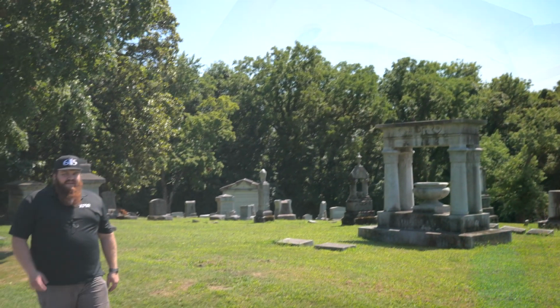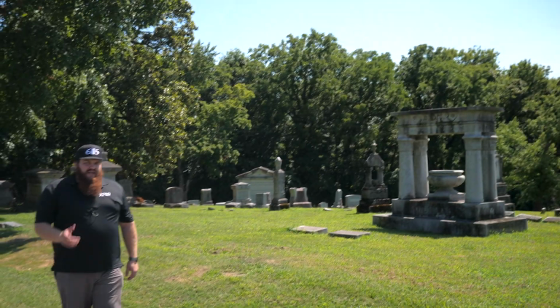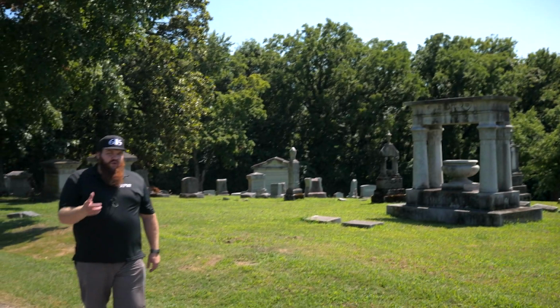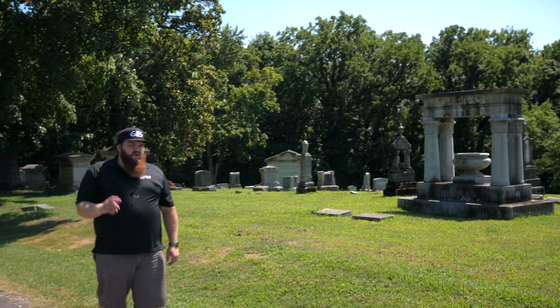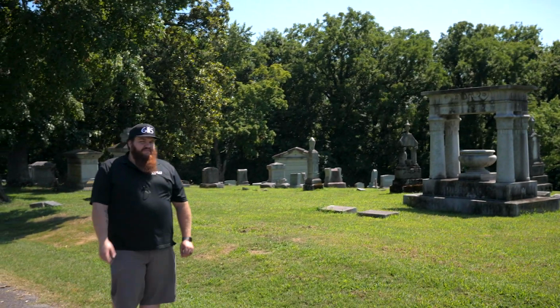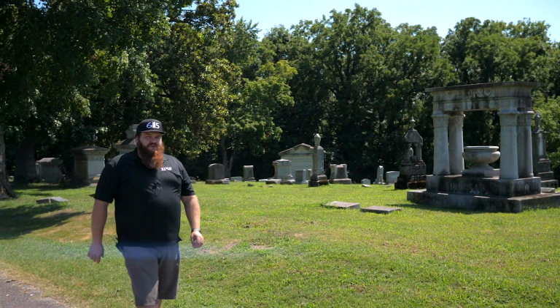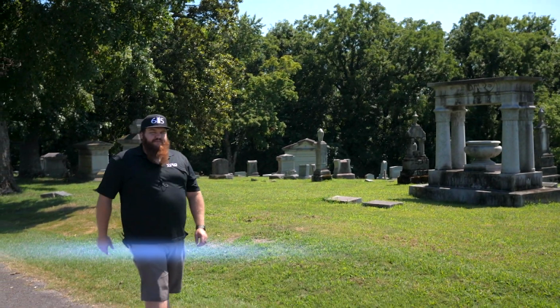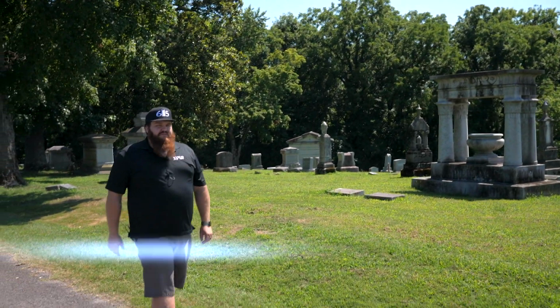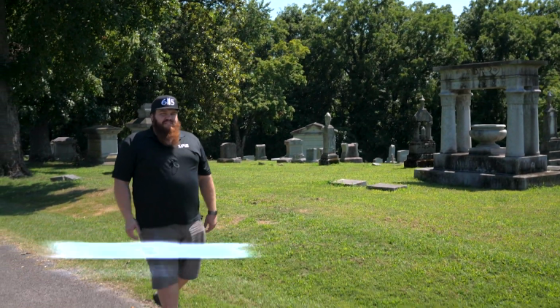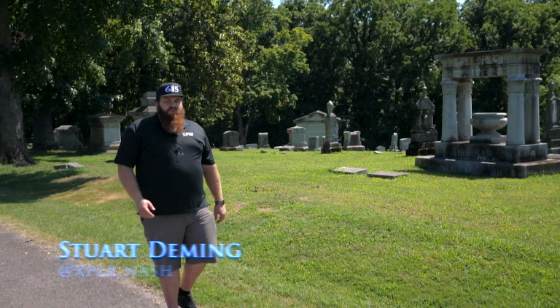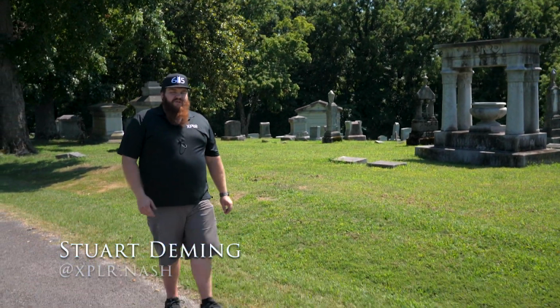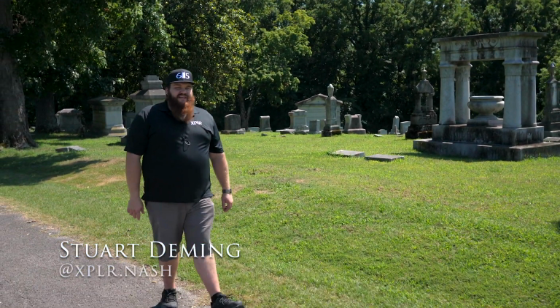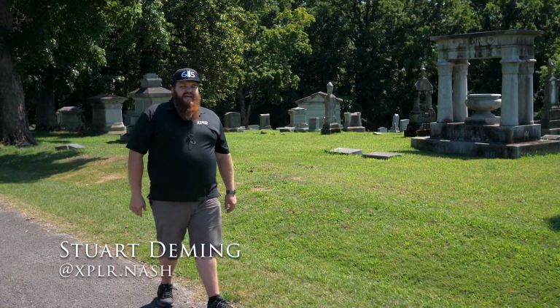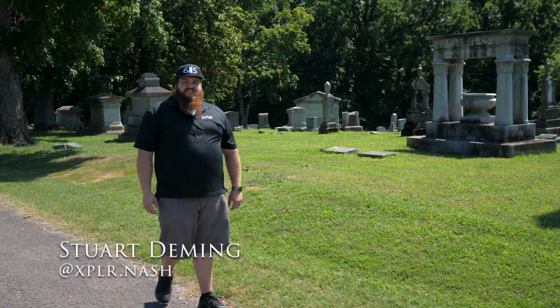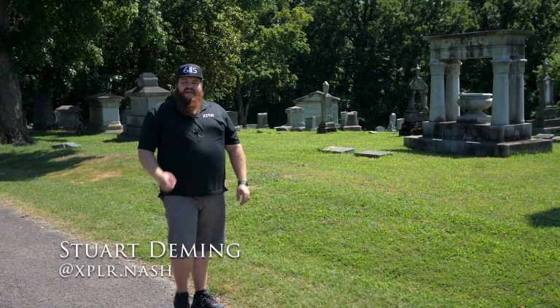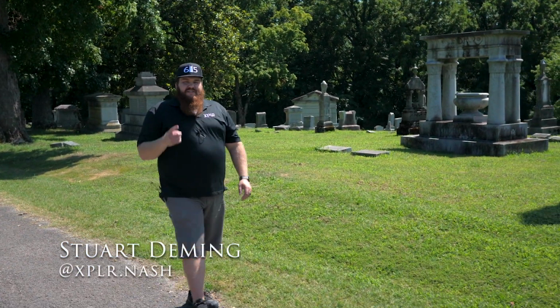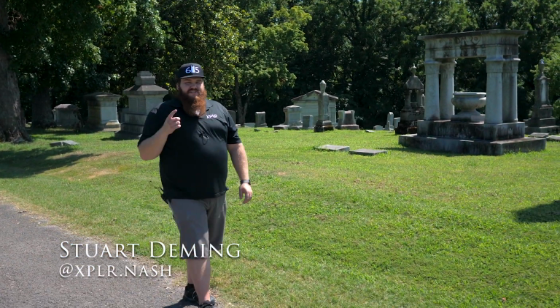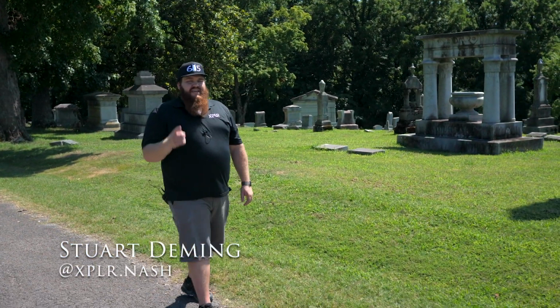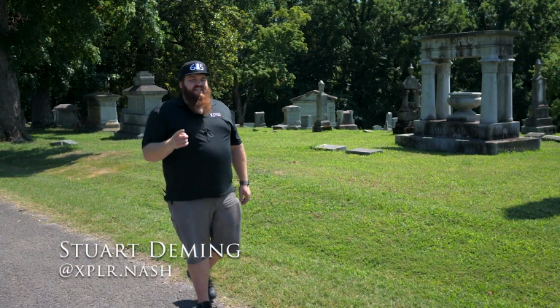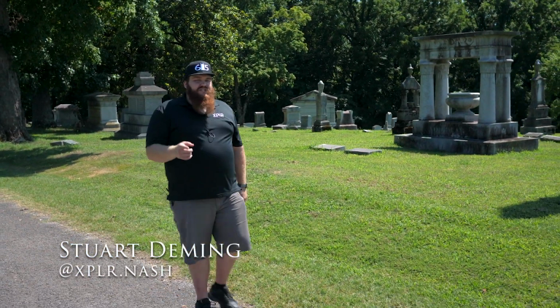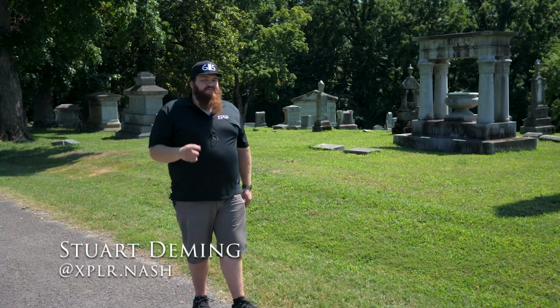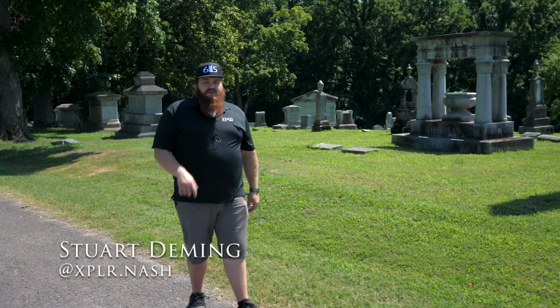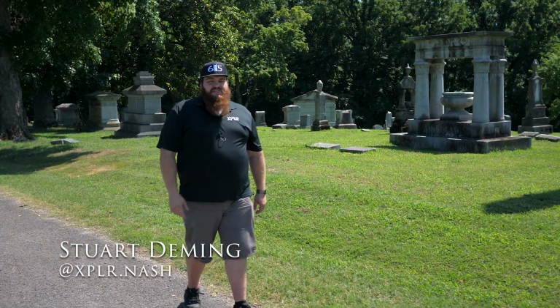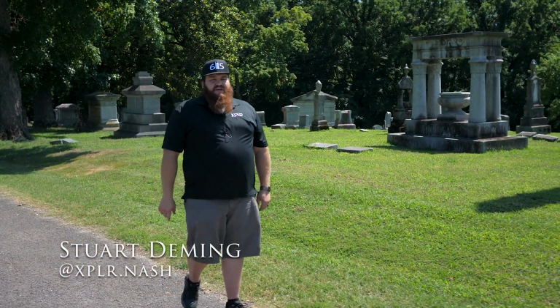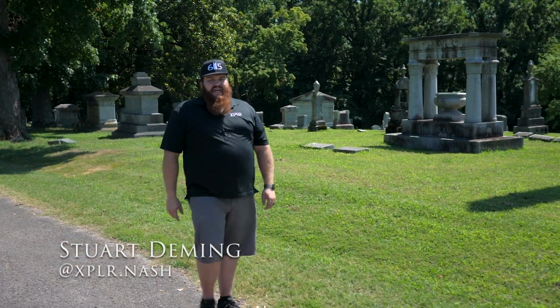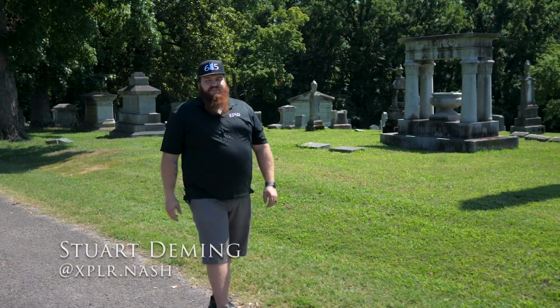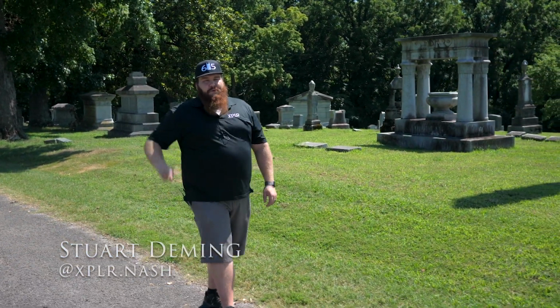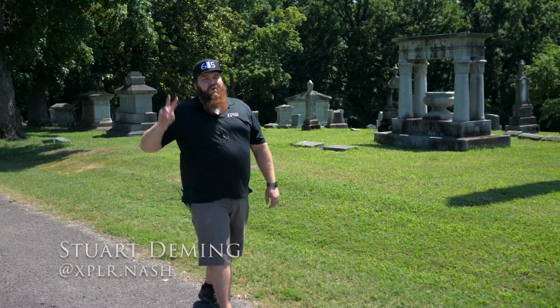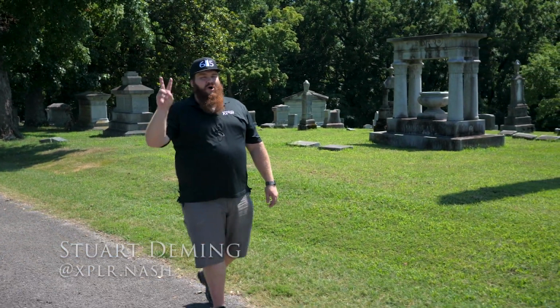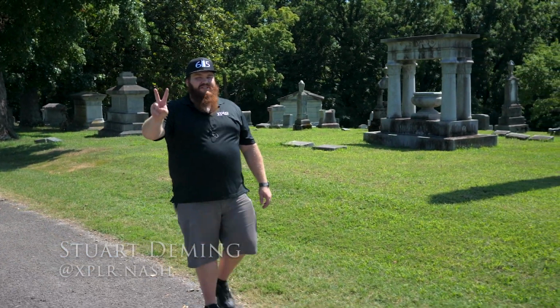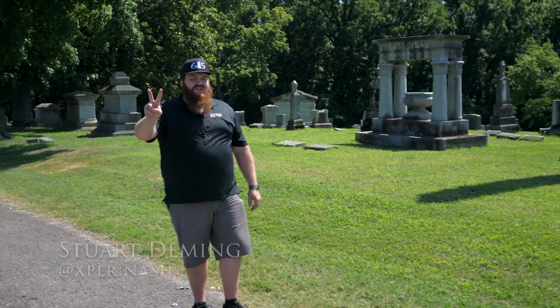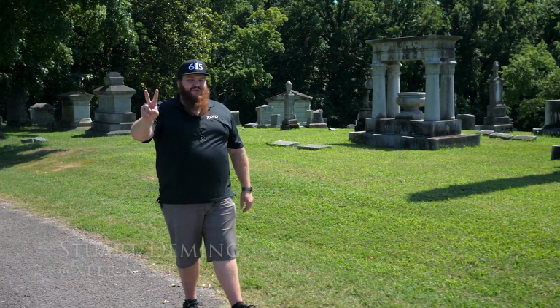Hello everyone, I'm Stuart Deming from Explore.Nash. This is Hidden Gems here in the city of Nashville, part two.